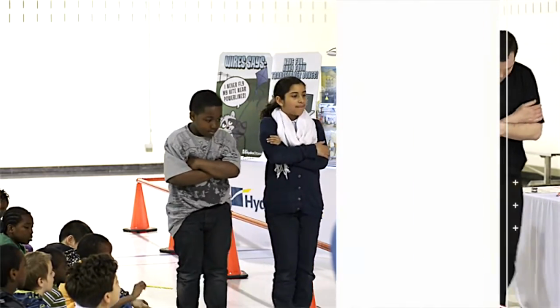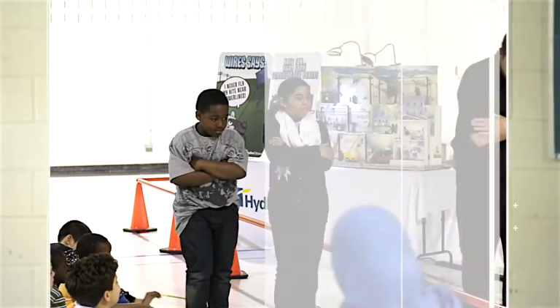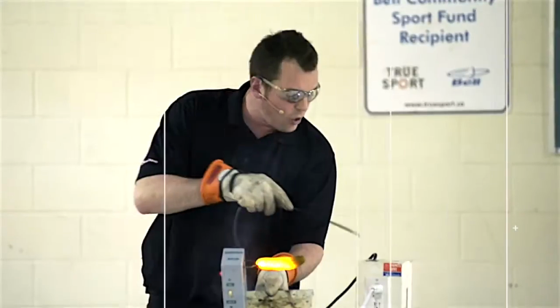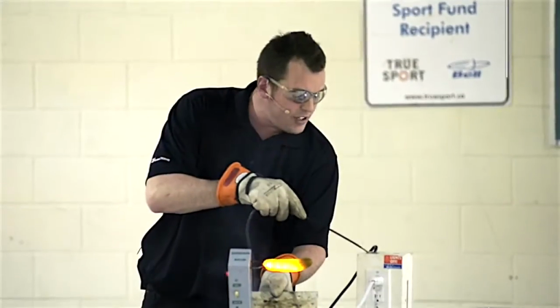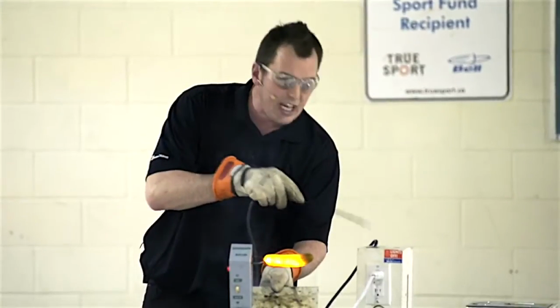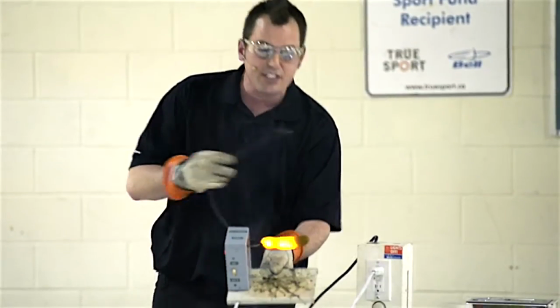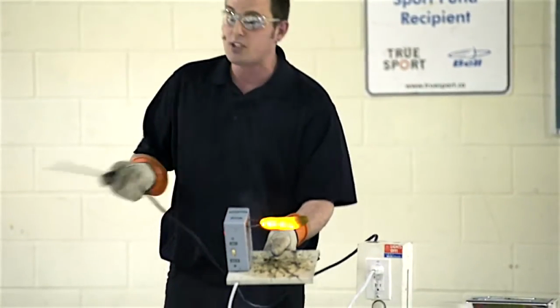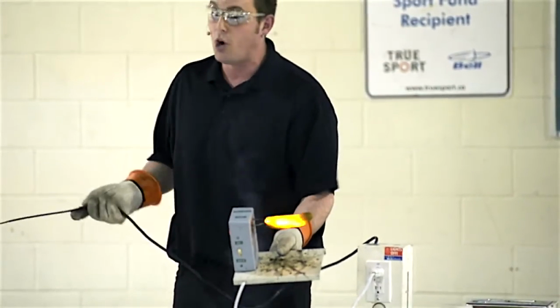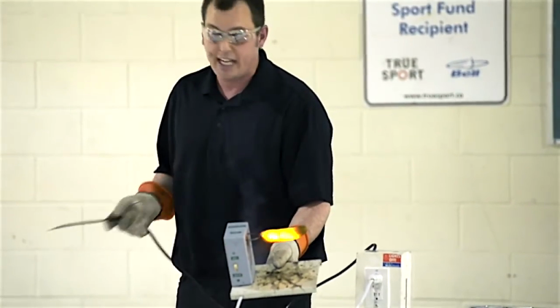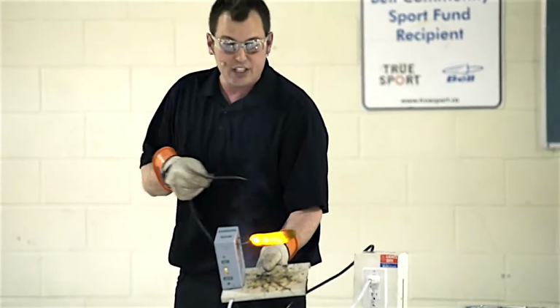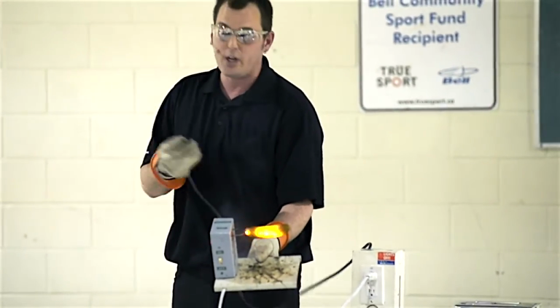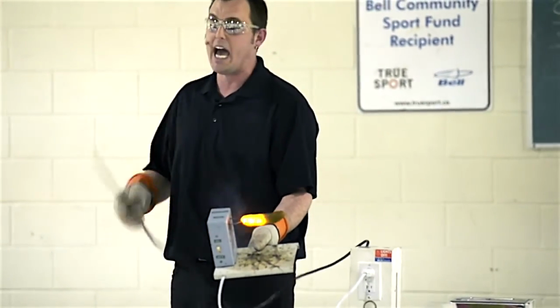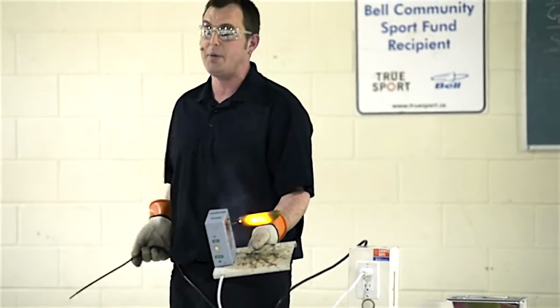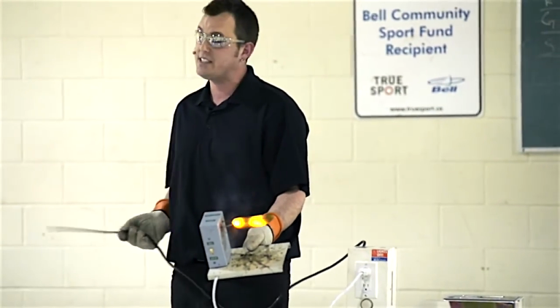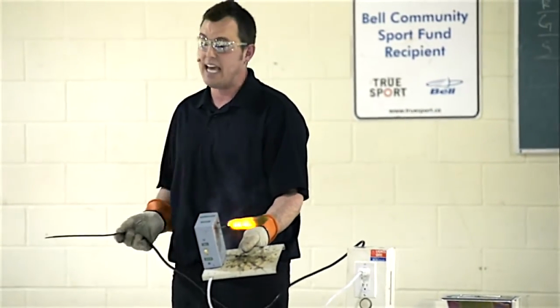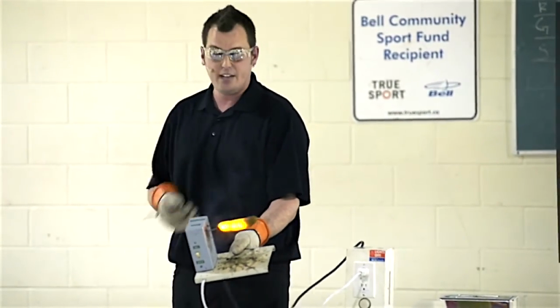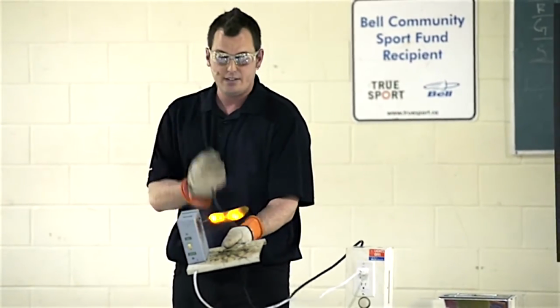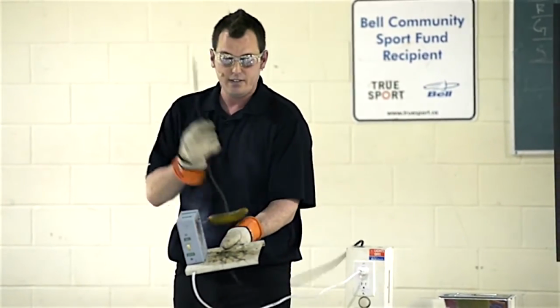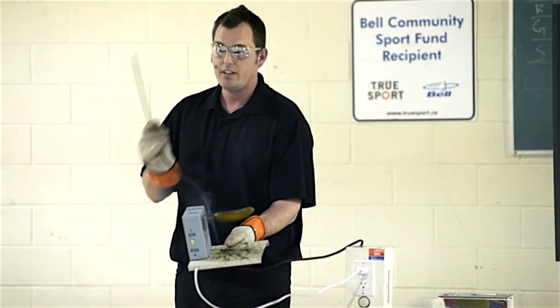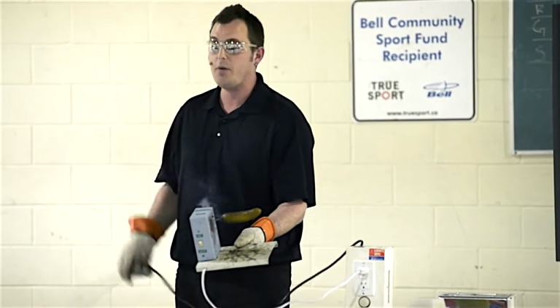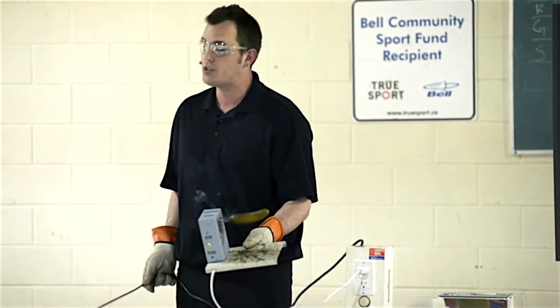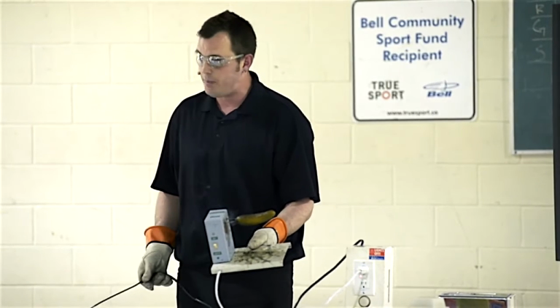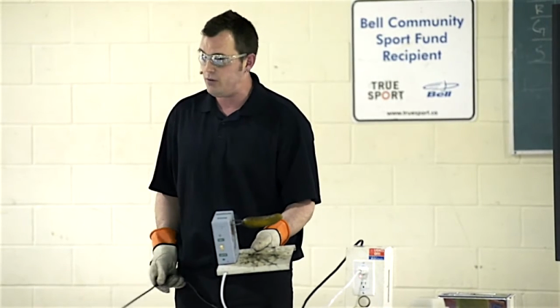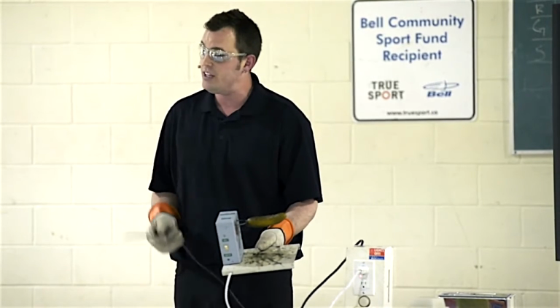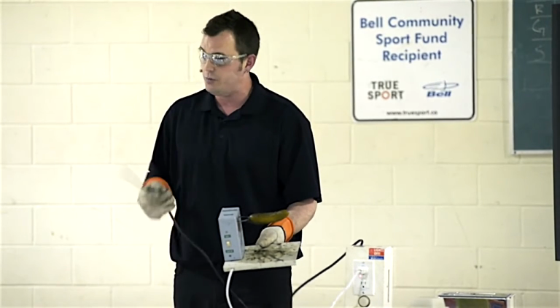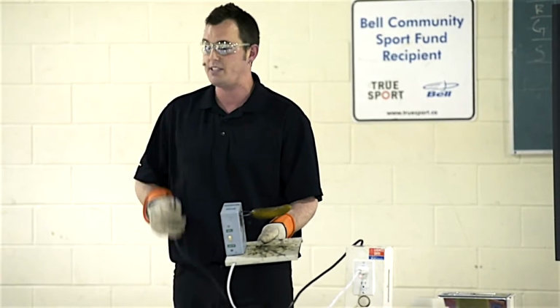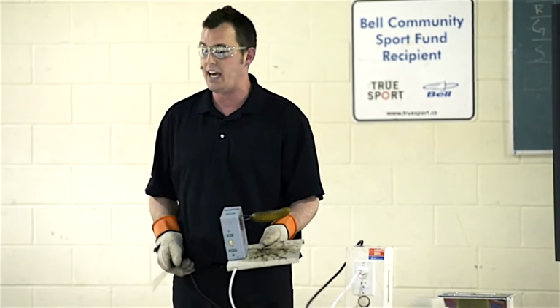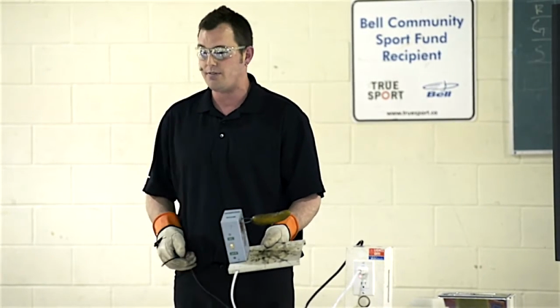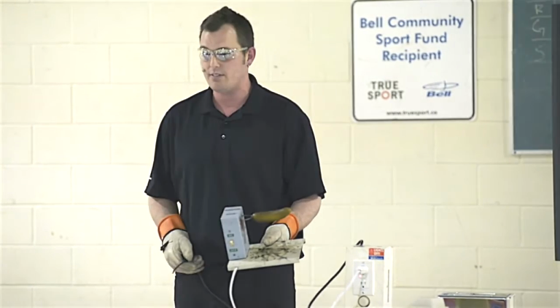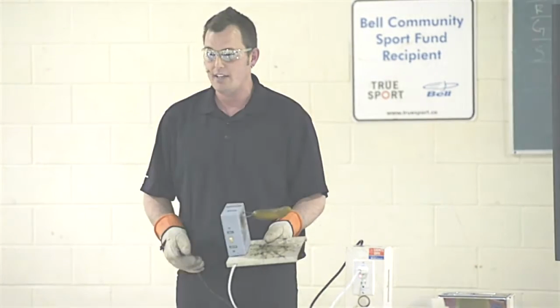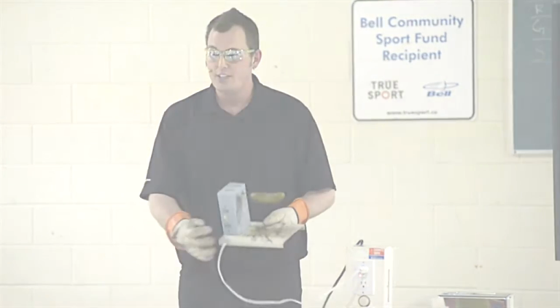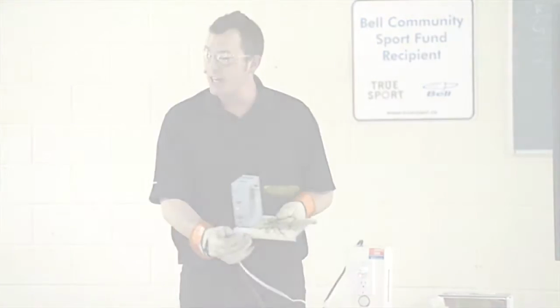So if a GFCI is working, this wouldn't happen. Instead, it would trip out and you'd be safe.